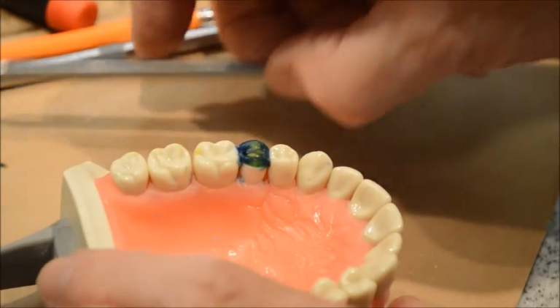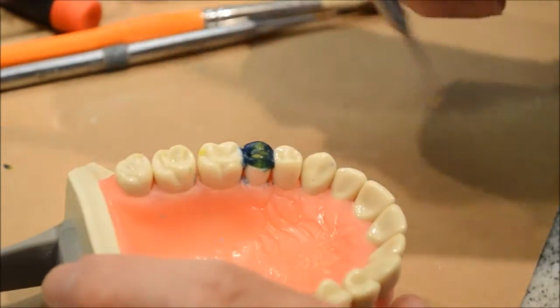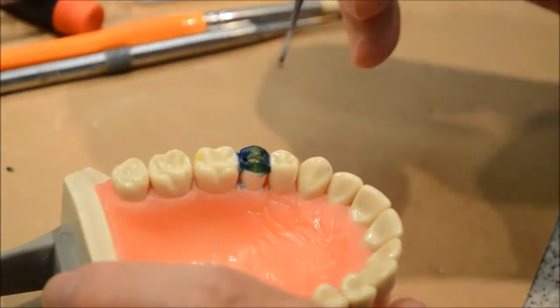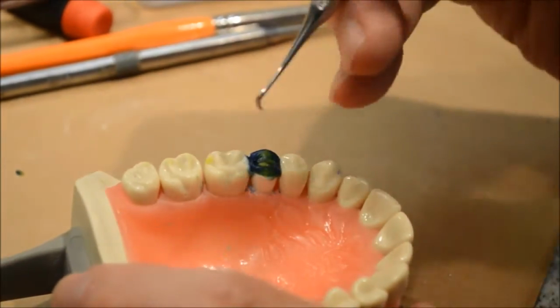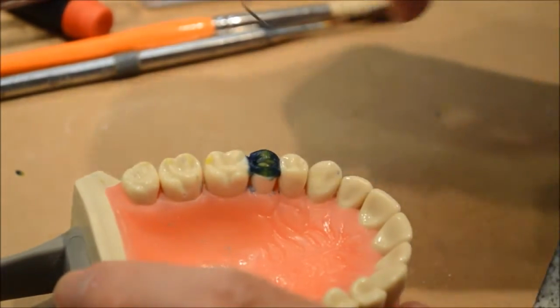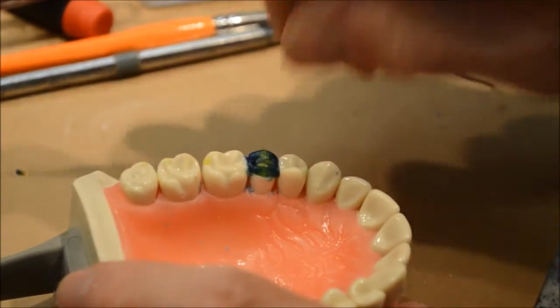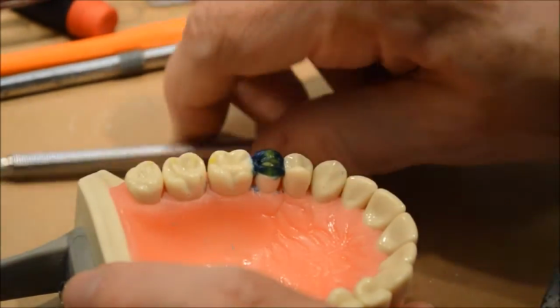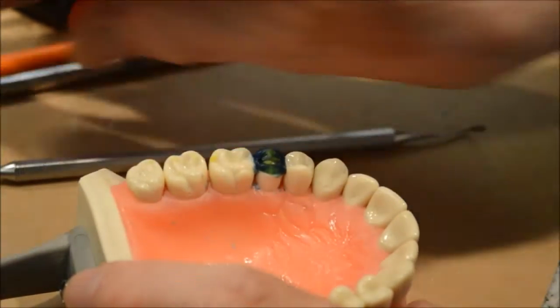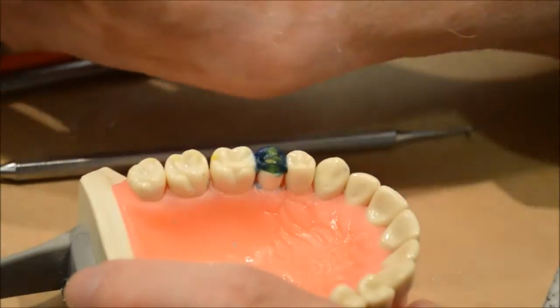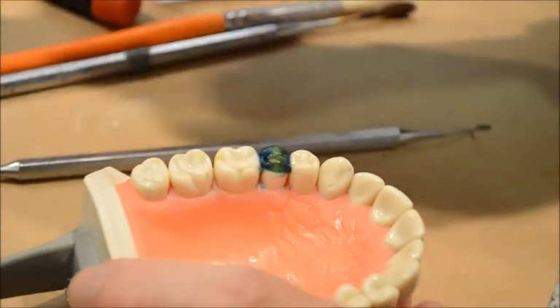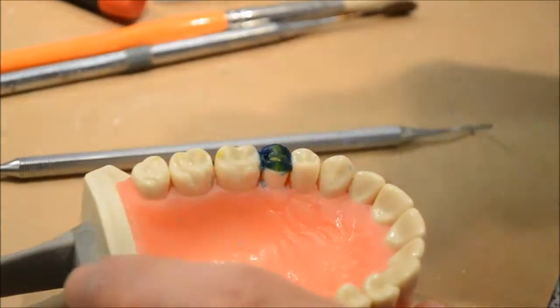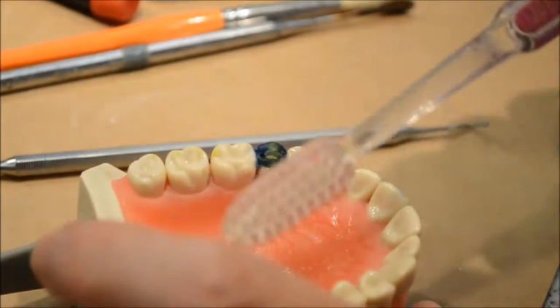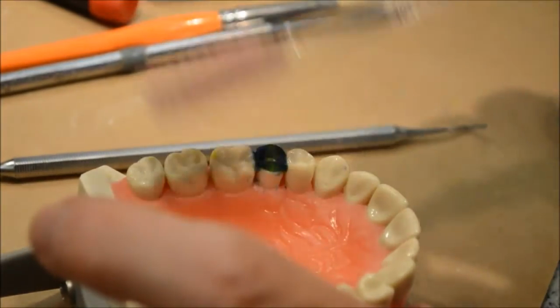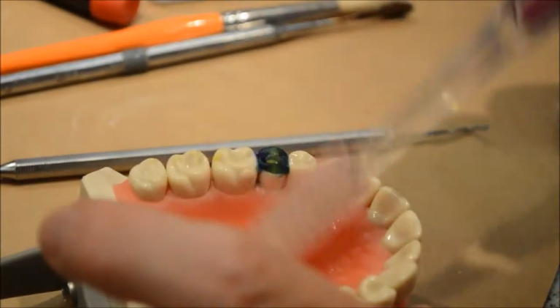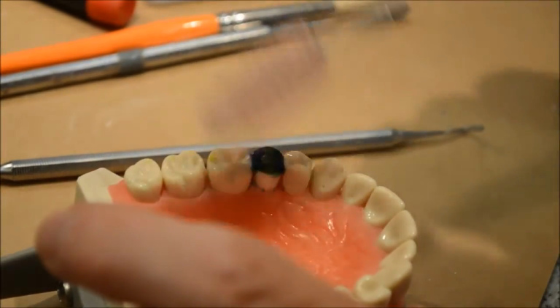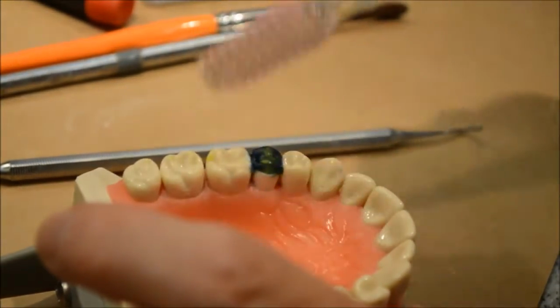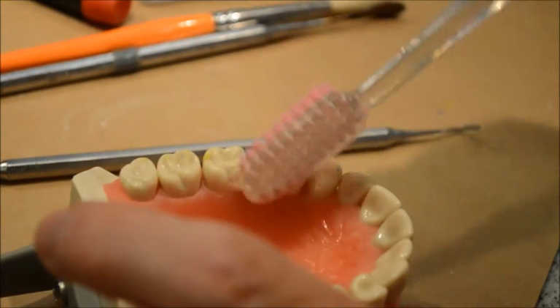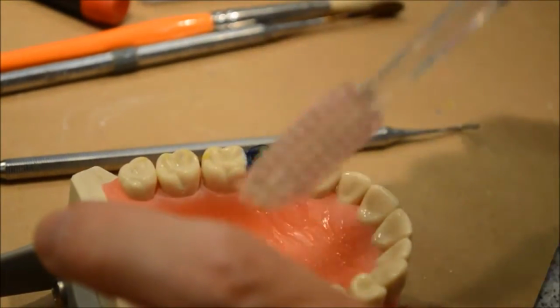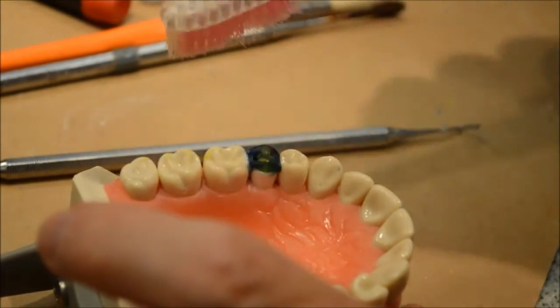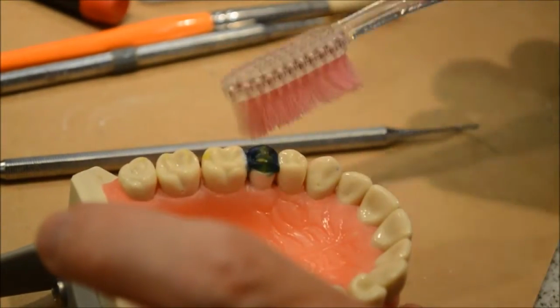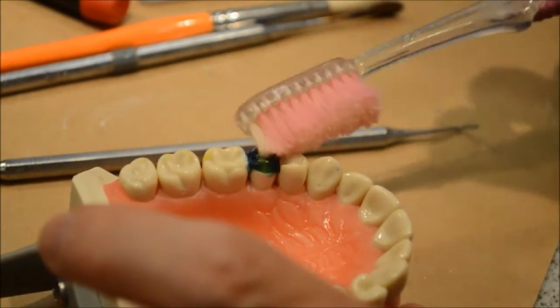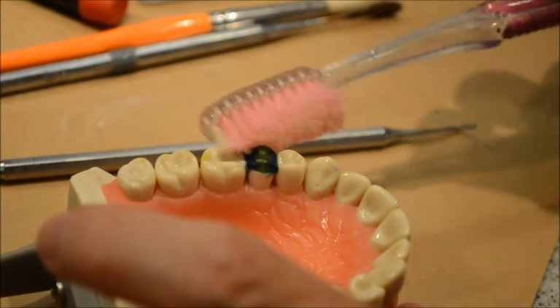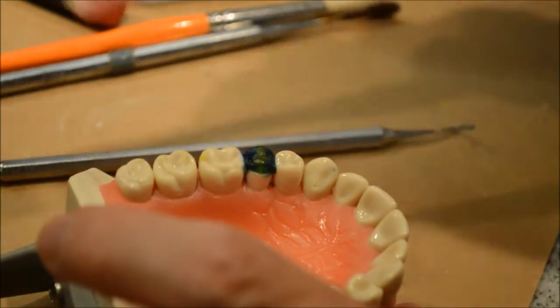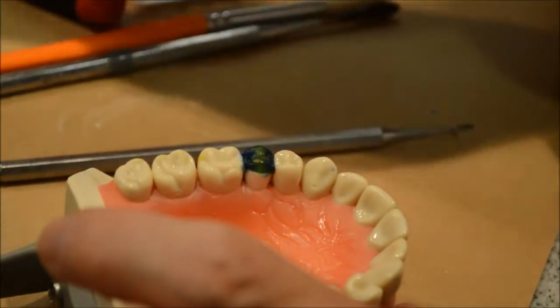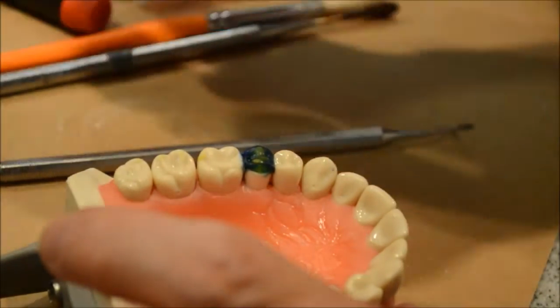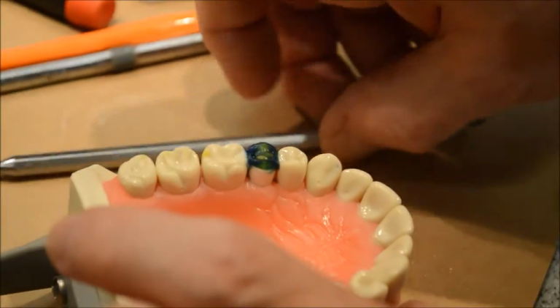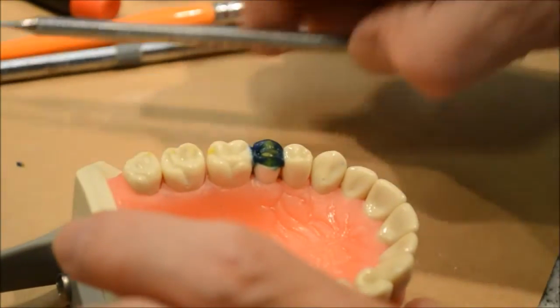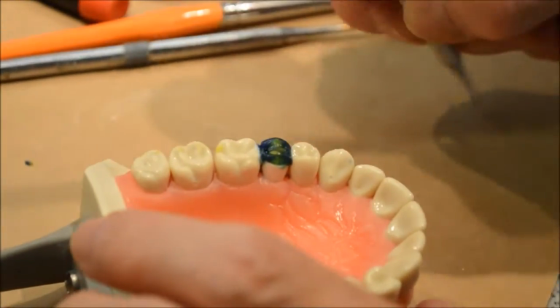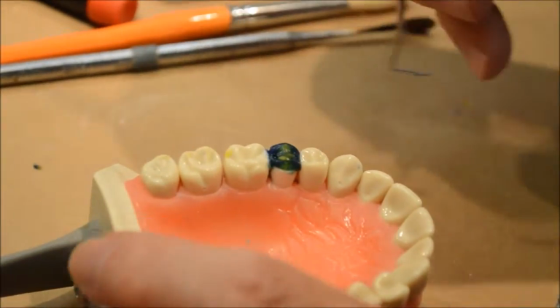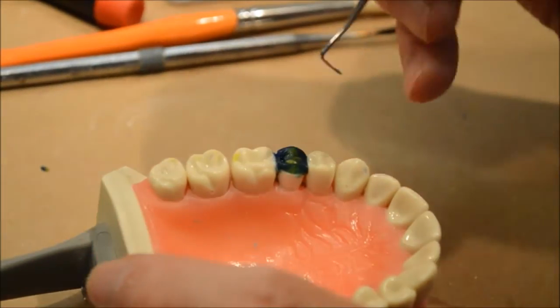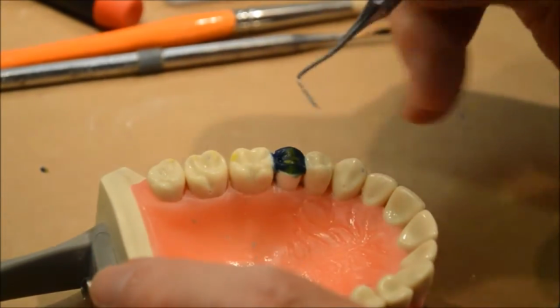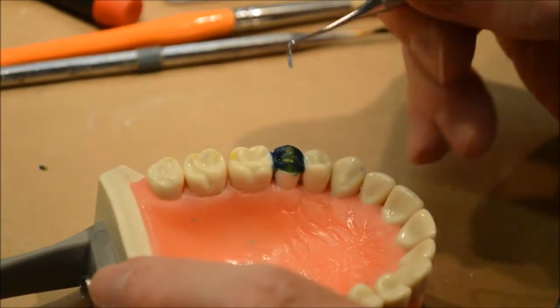We like to have you make sure that you're working in a neat area, so if you get a lot of little pieces of wax you've got to clean it up.